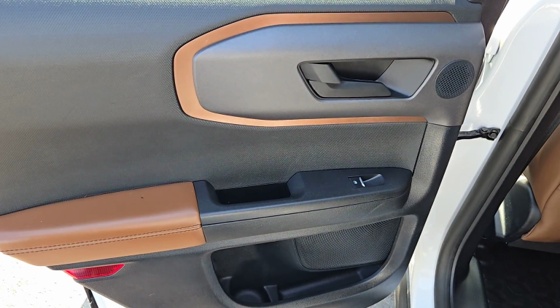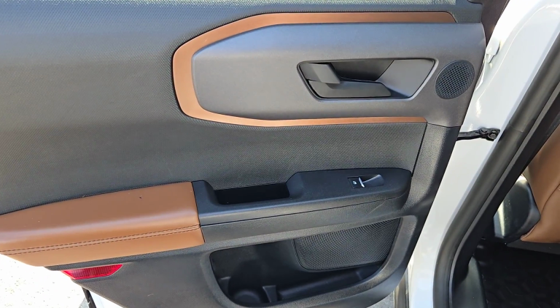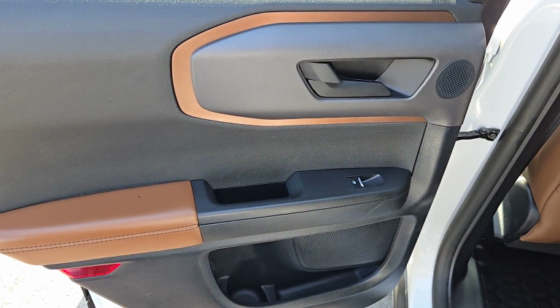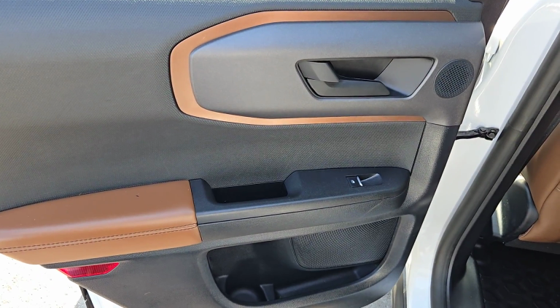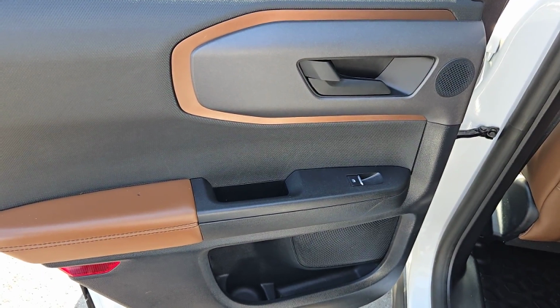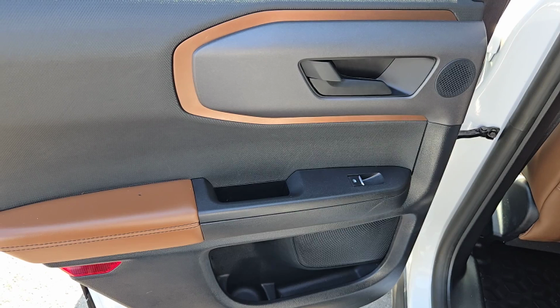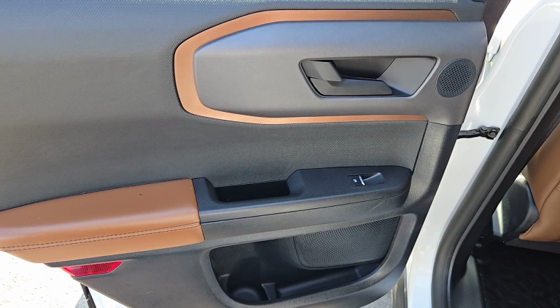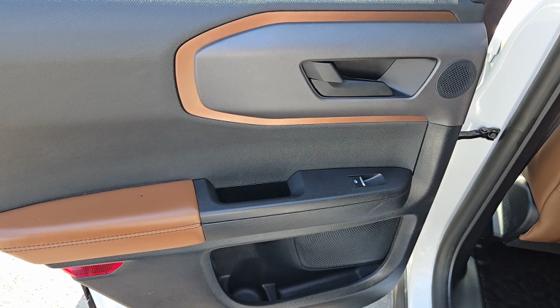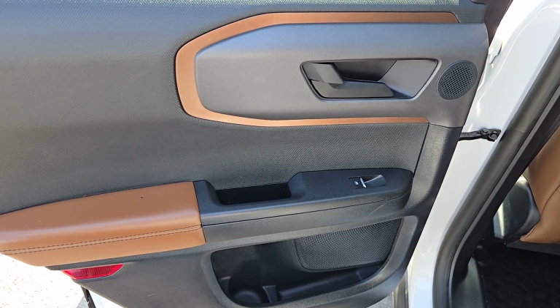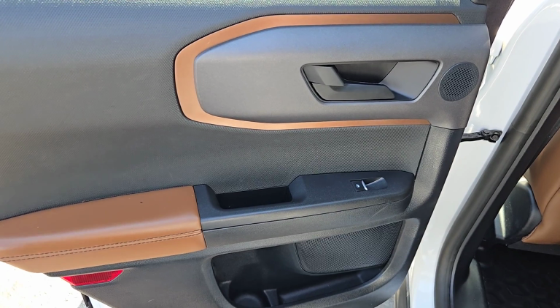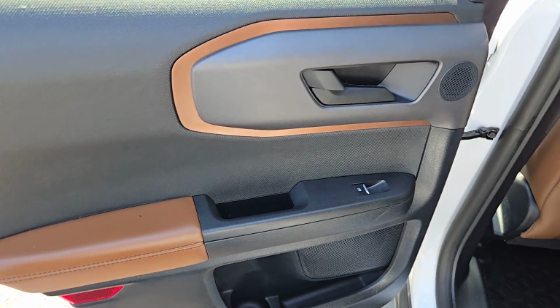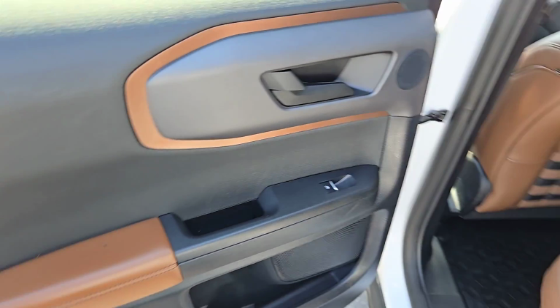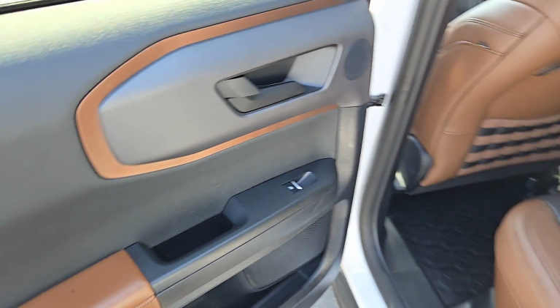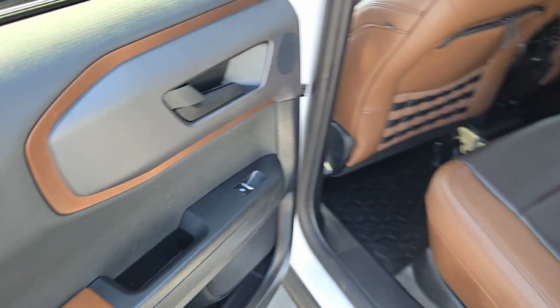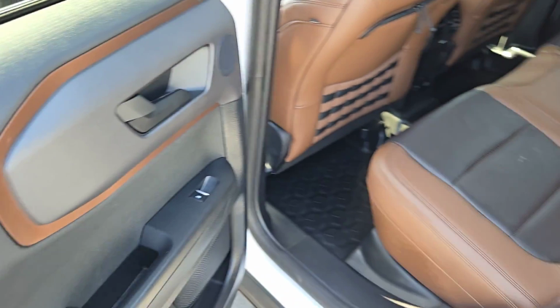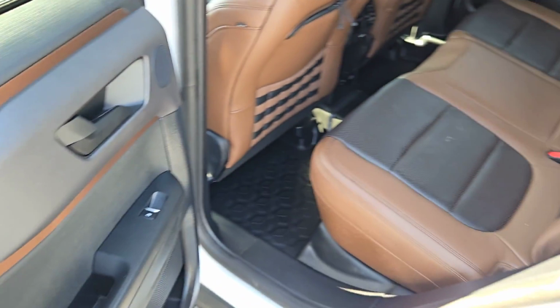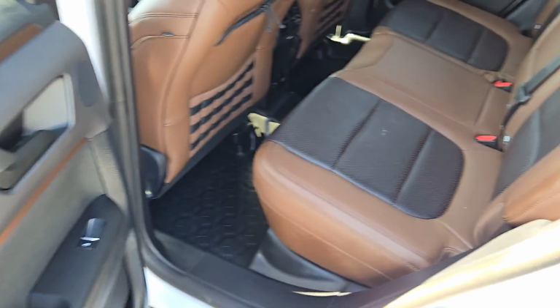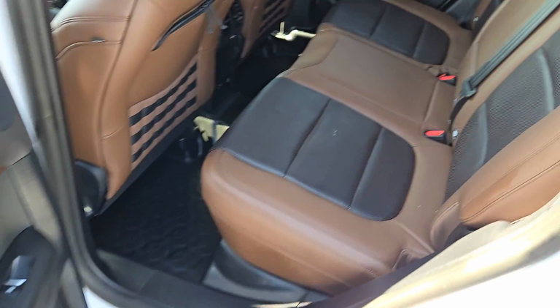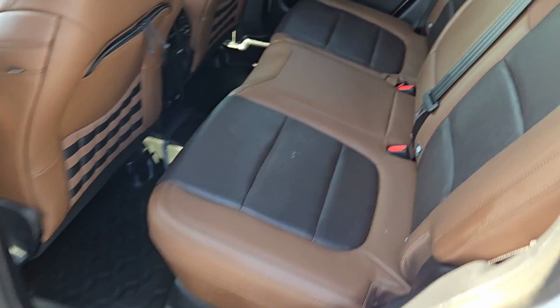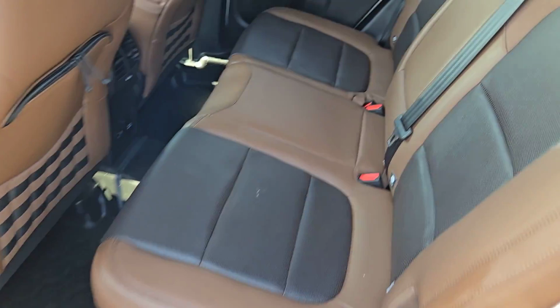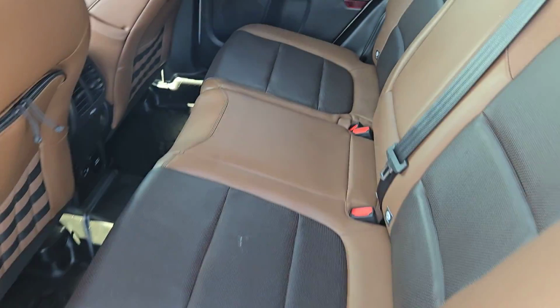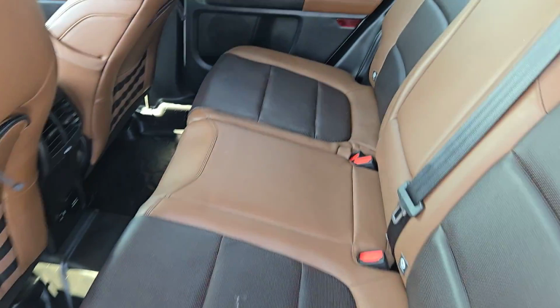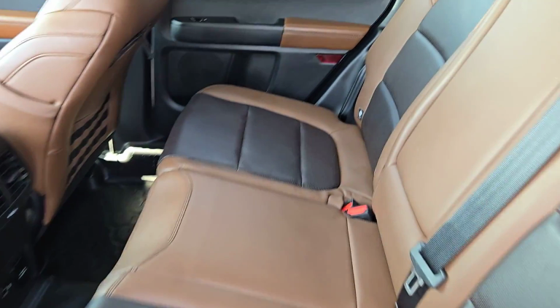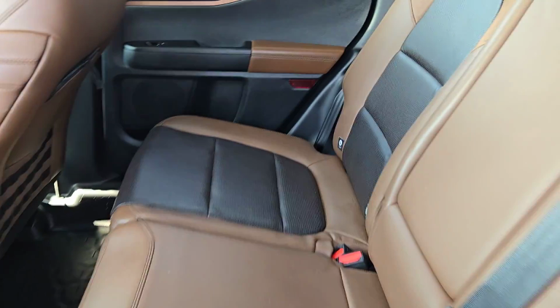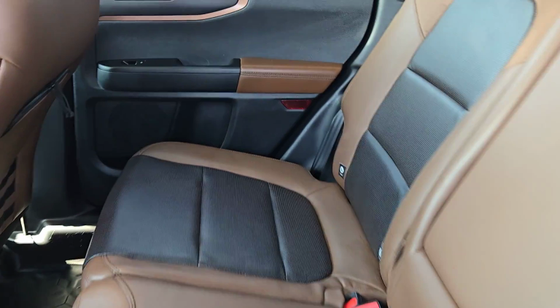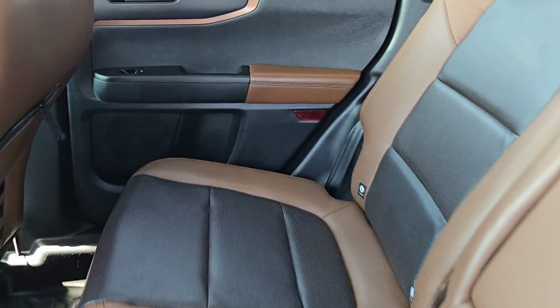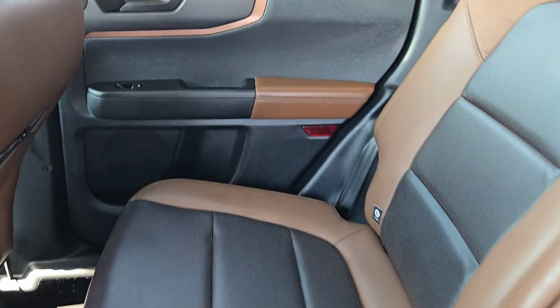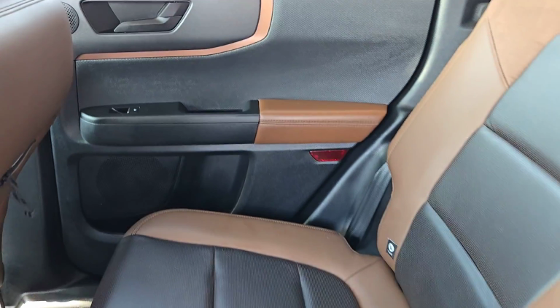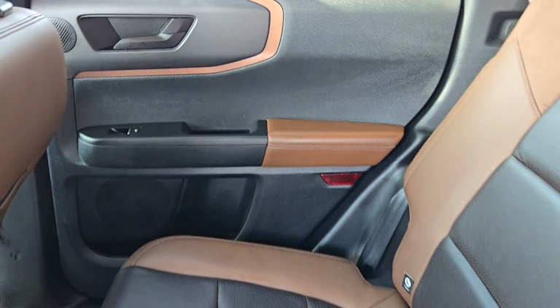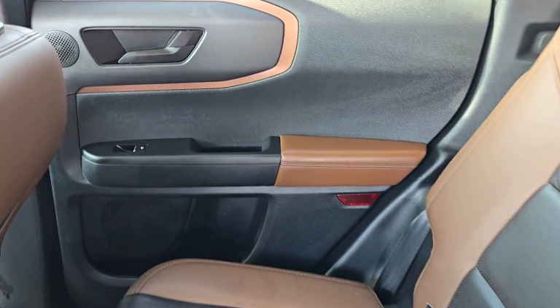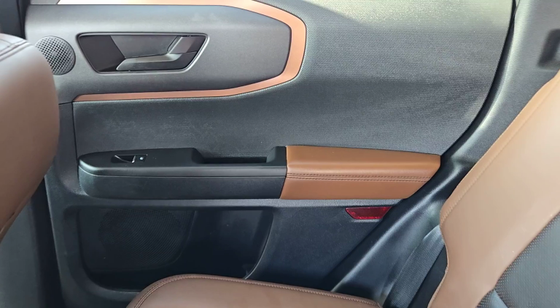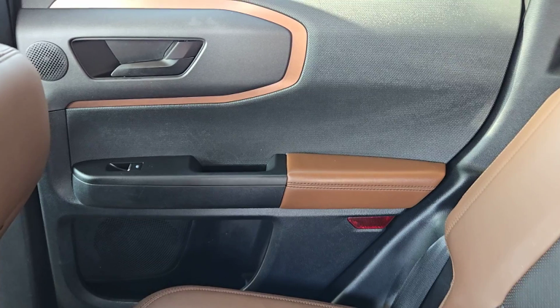Don't miss out on the adventures that await in this Bronco Sport. Our team will give you an outstanding test drive experience. Stop in today.